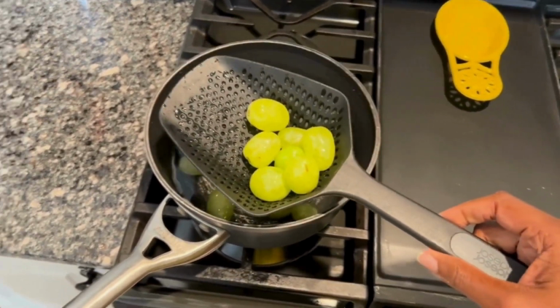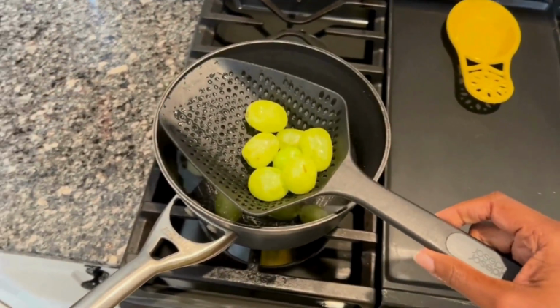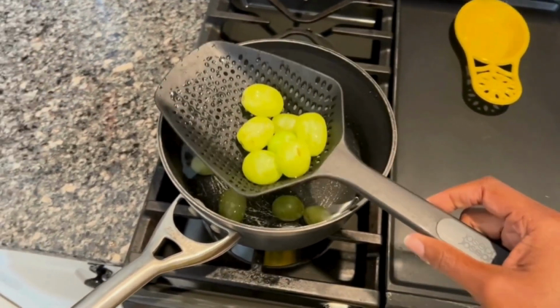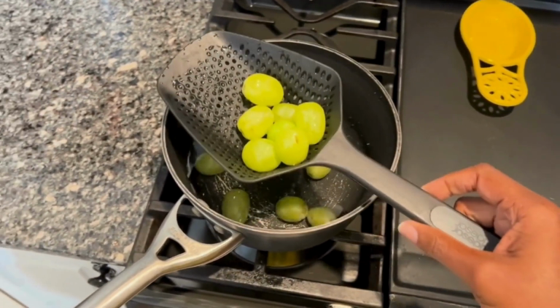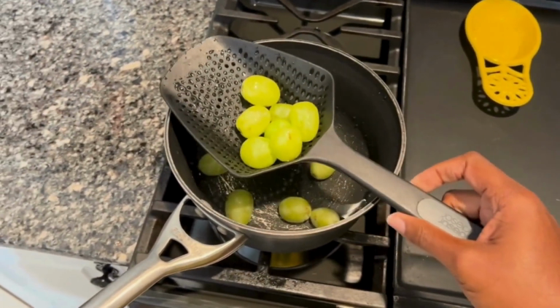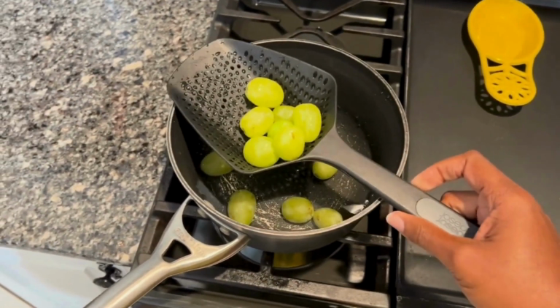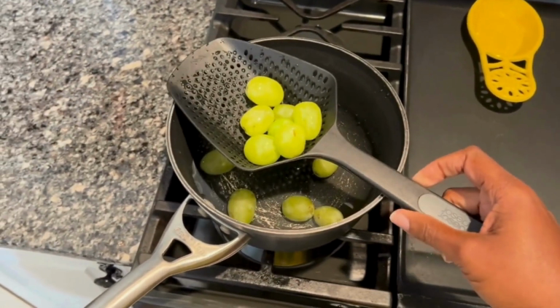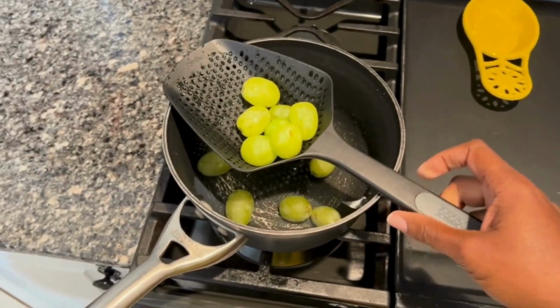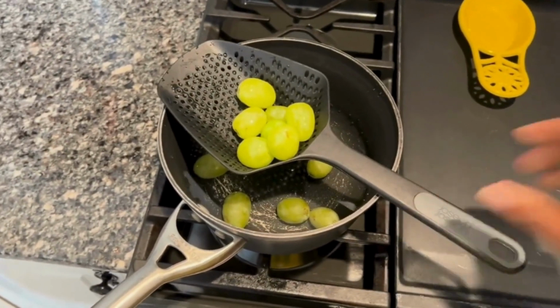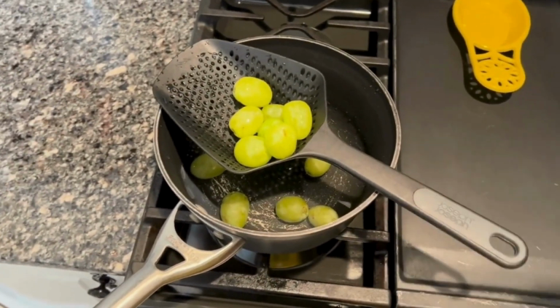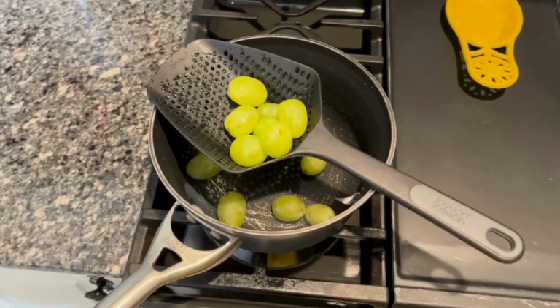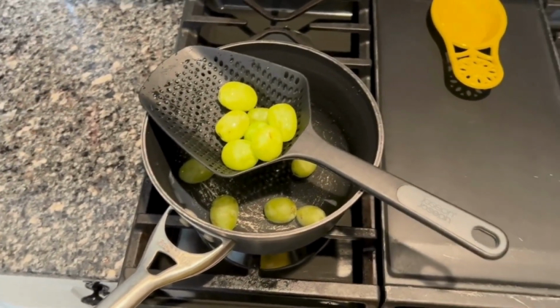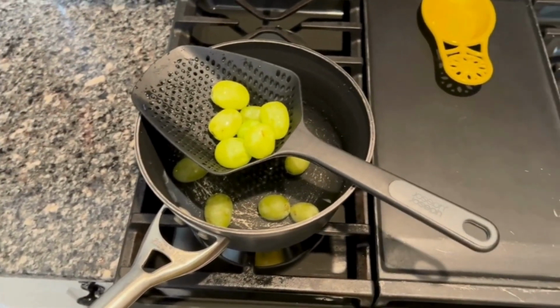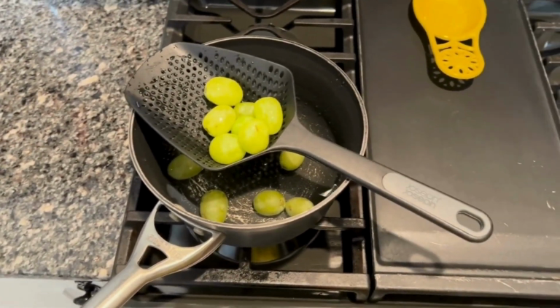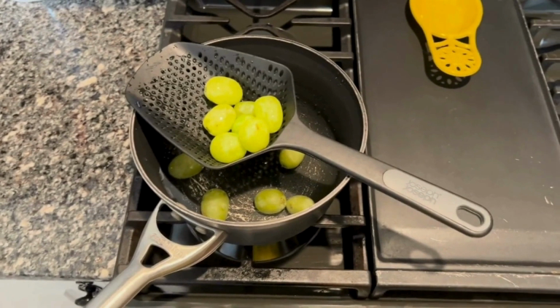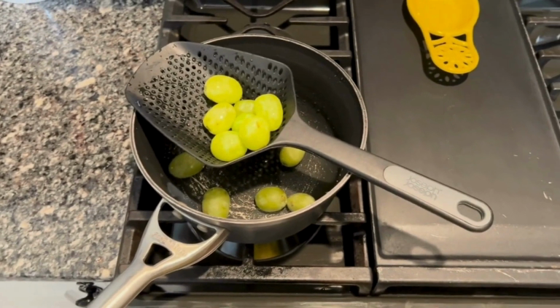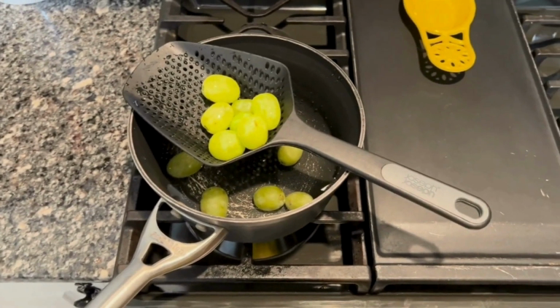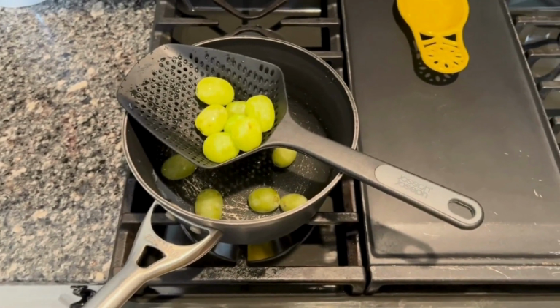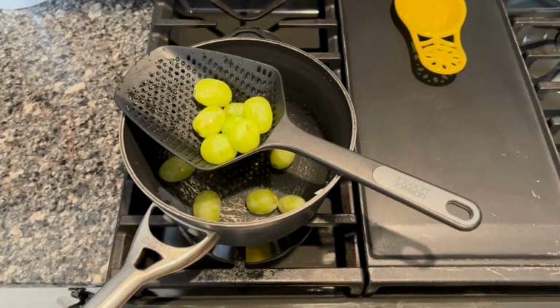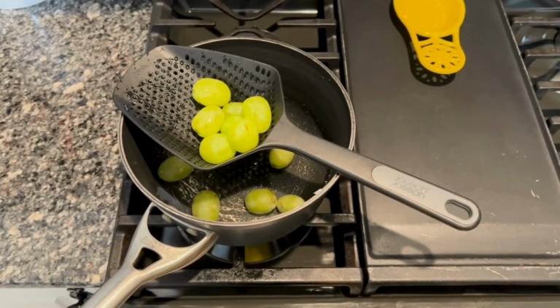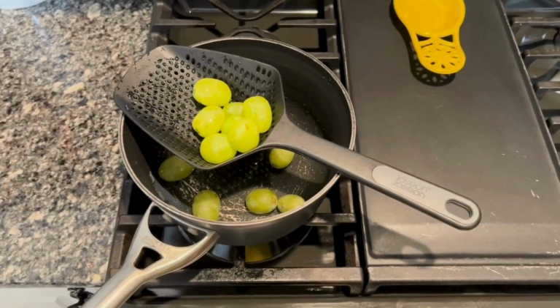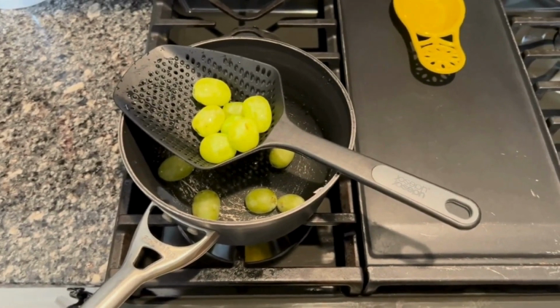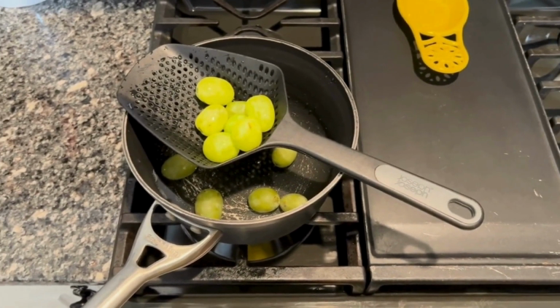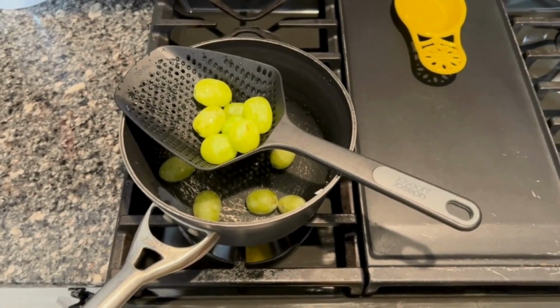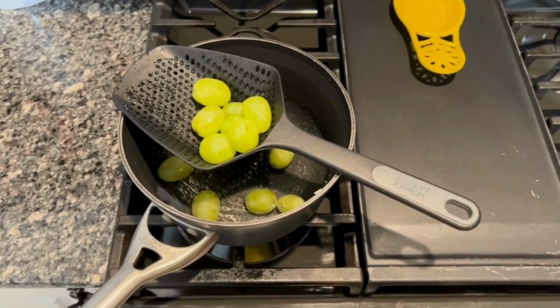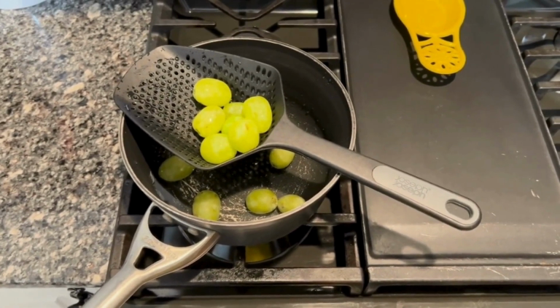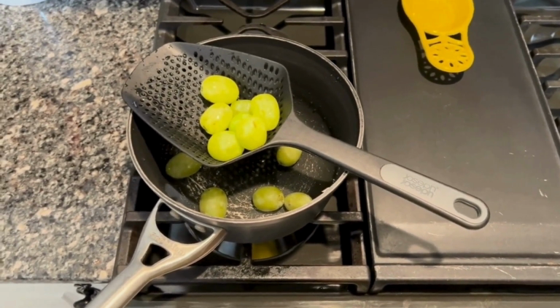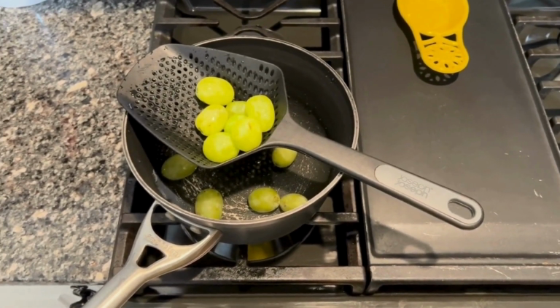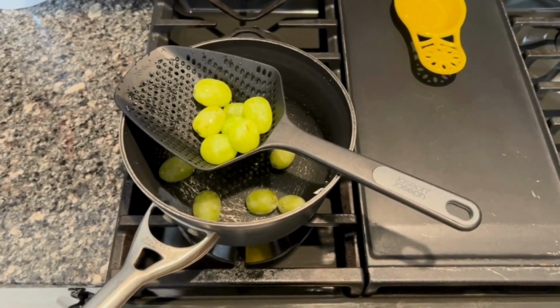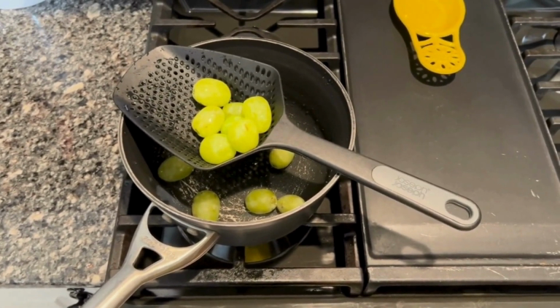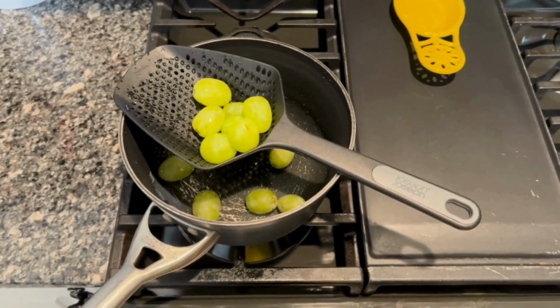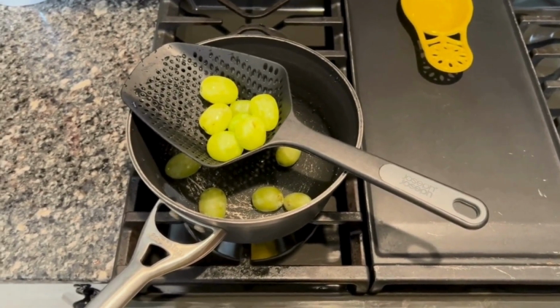I hope my review of this strainer helps.